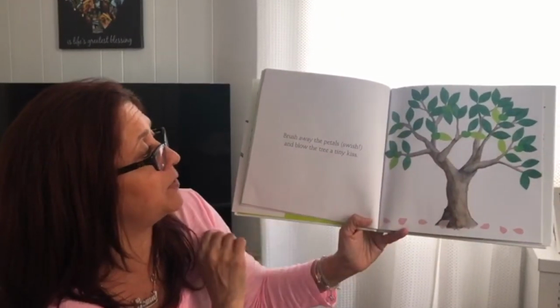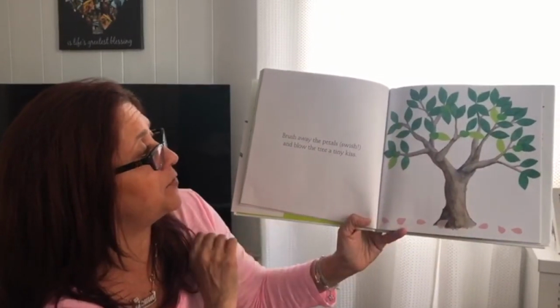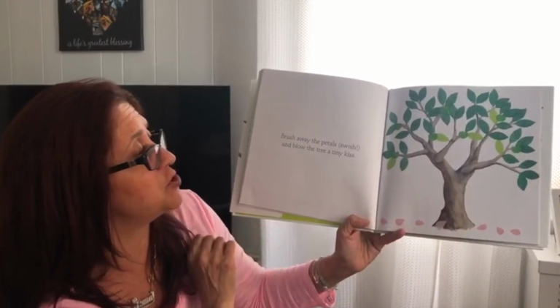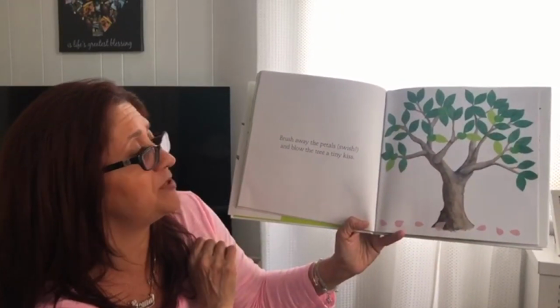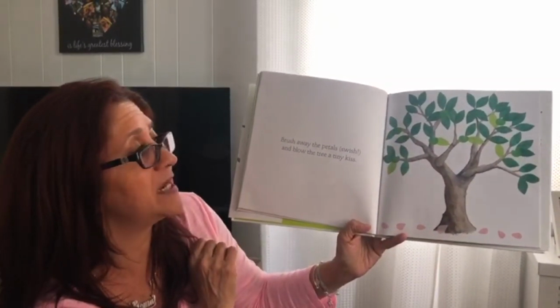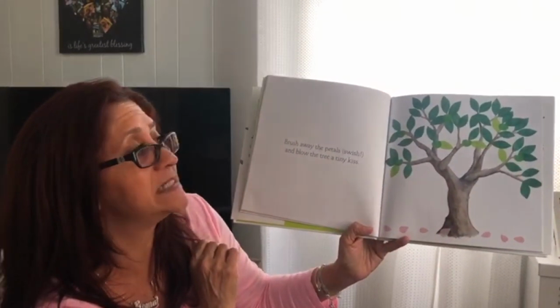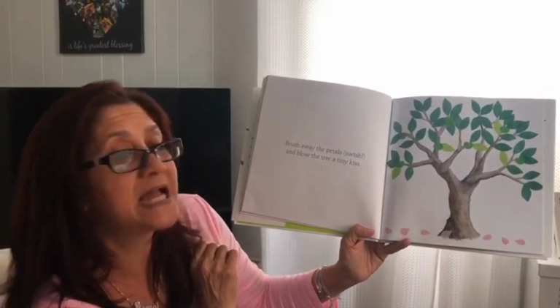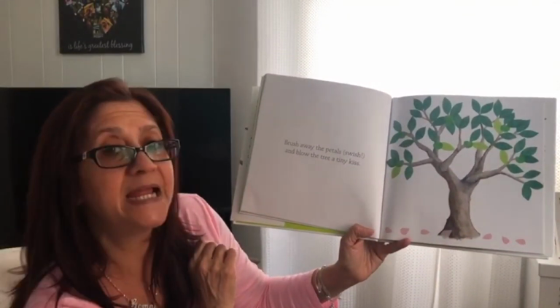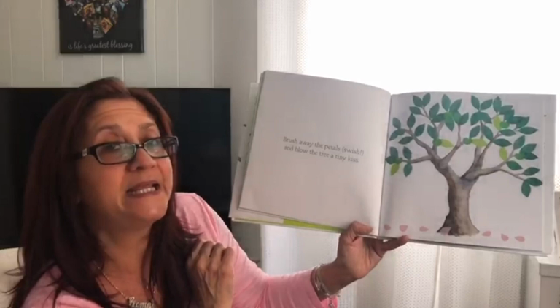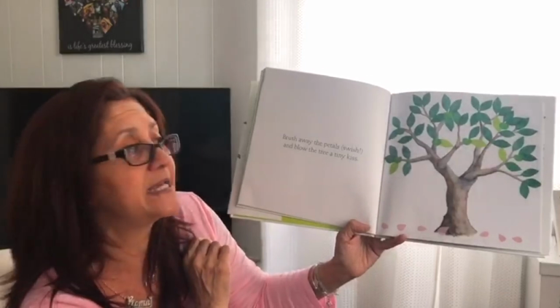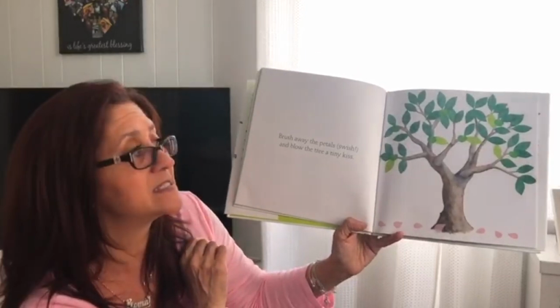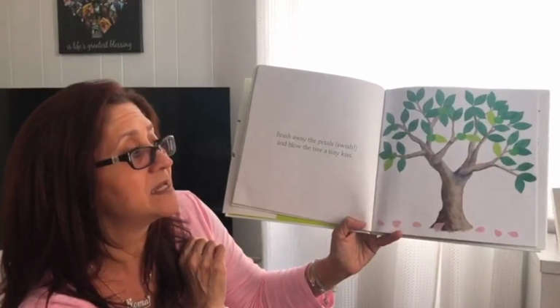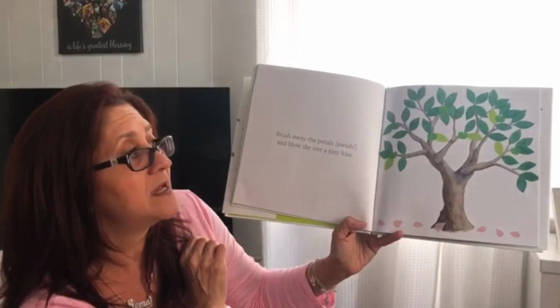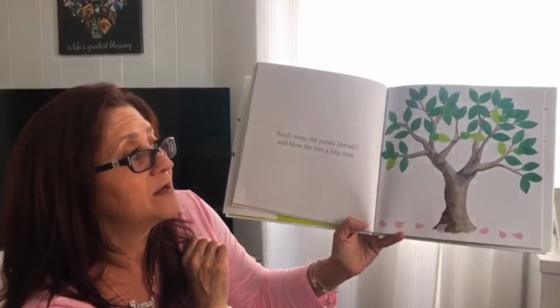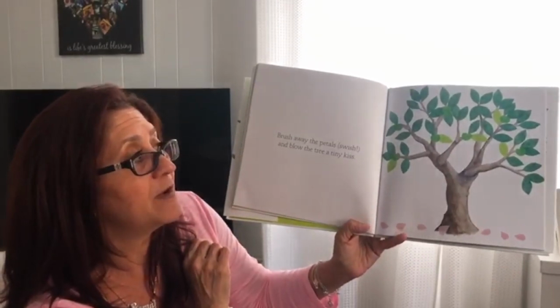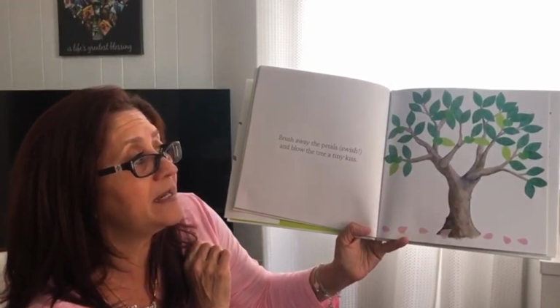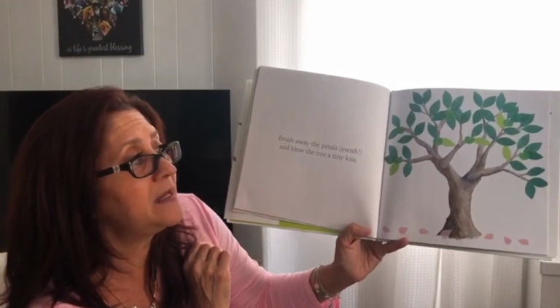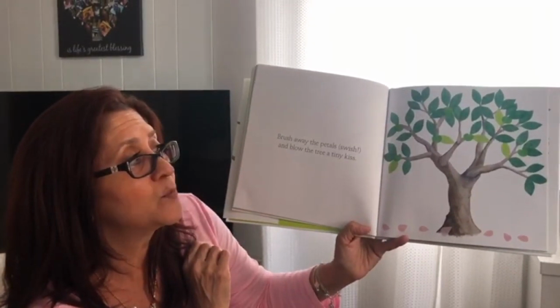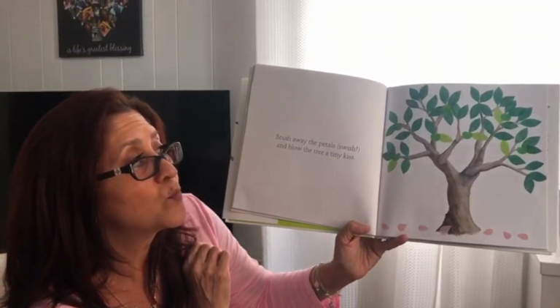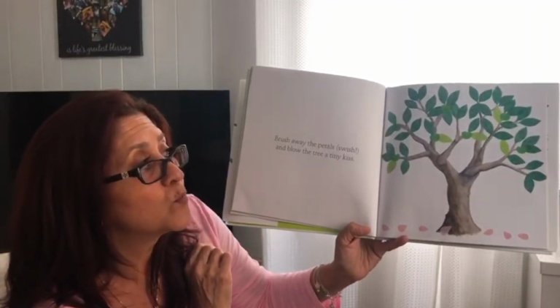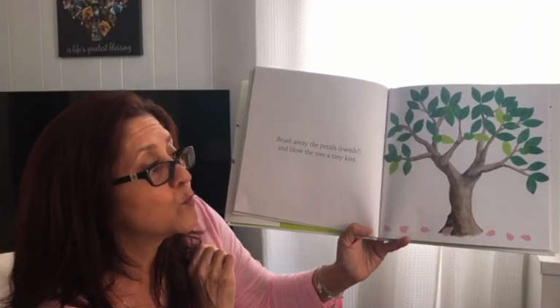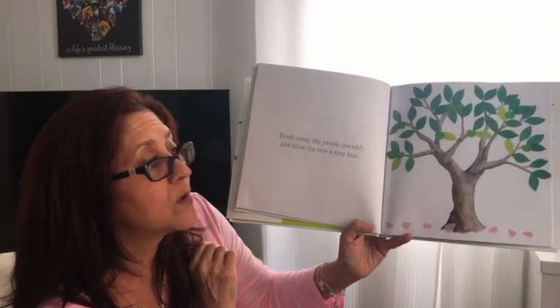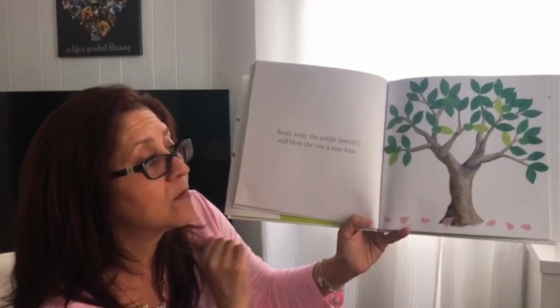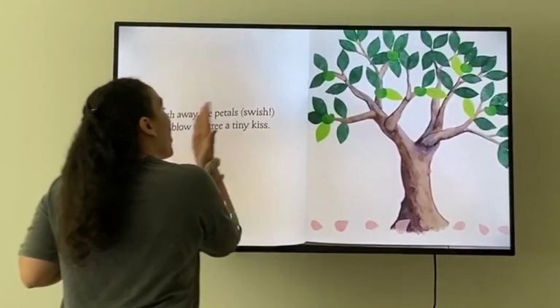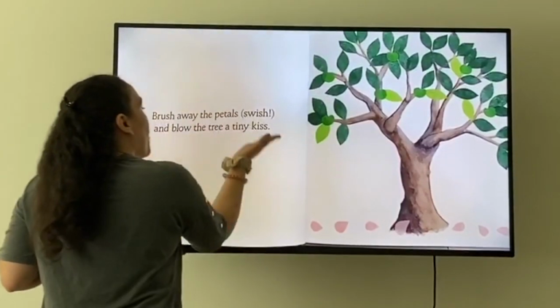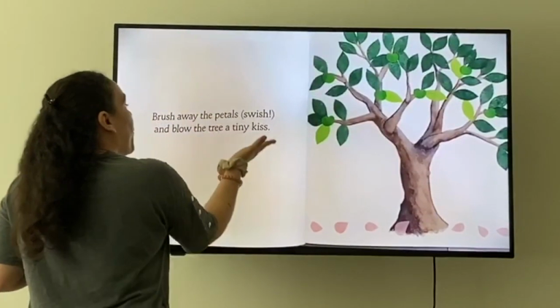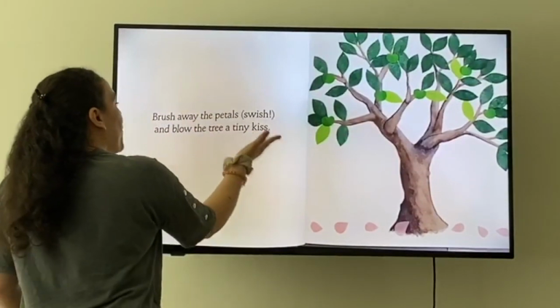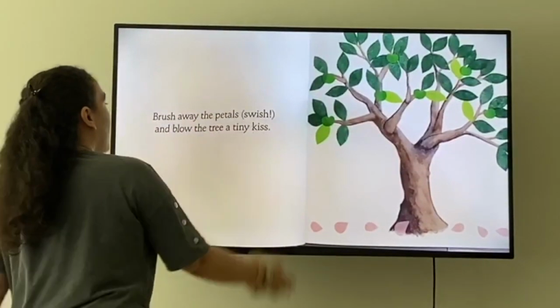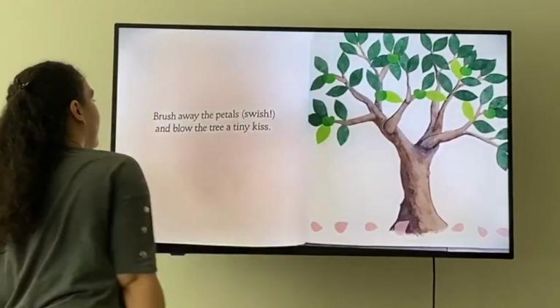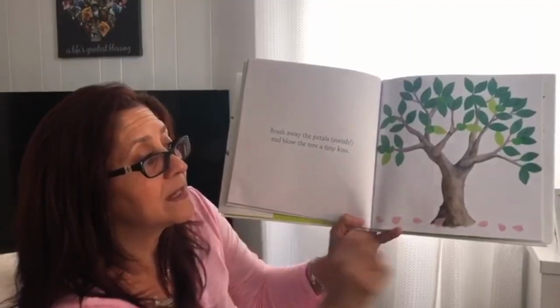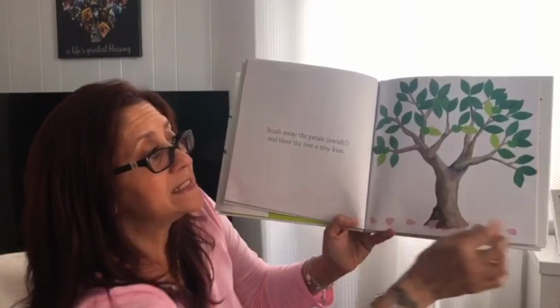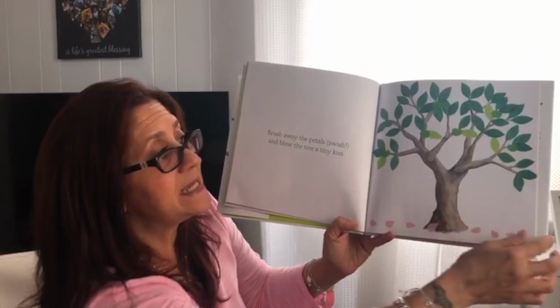Blow the petals — swish and blow. Give the tree a tiny kiss. Ready? Let's see.